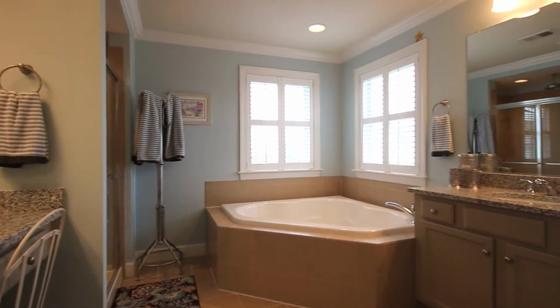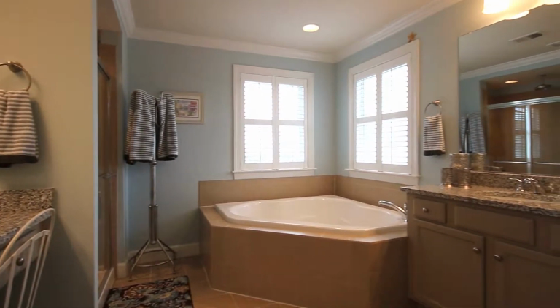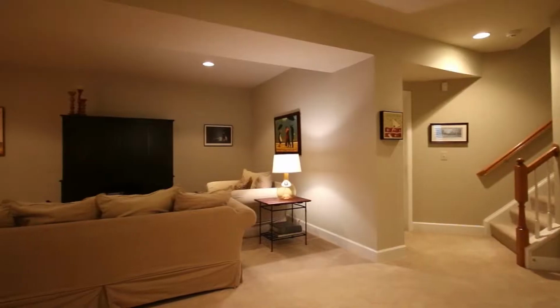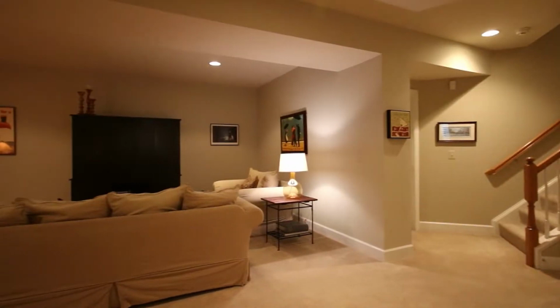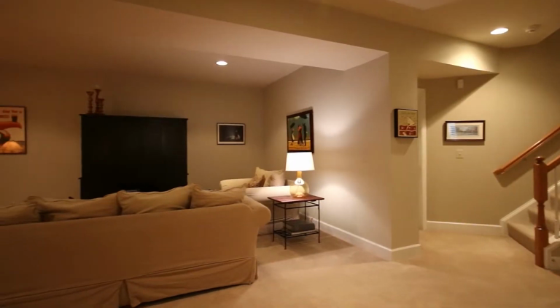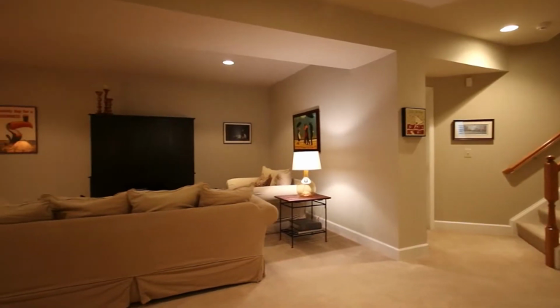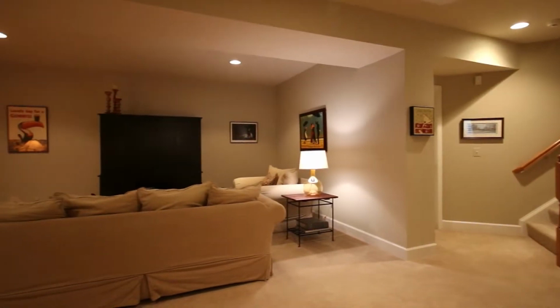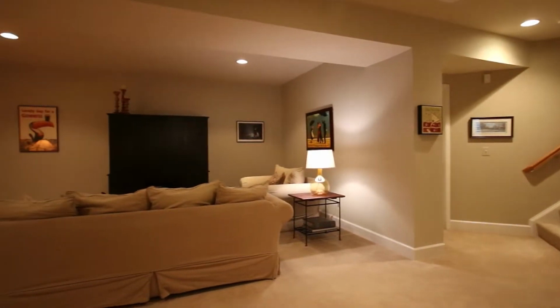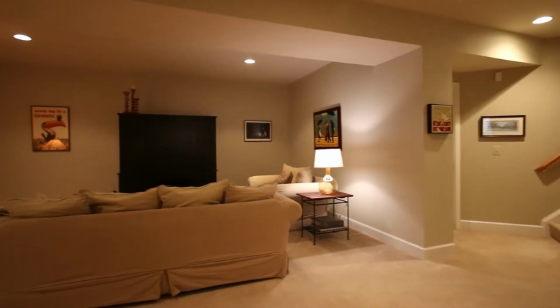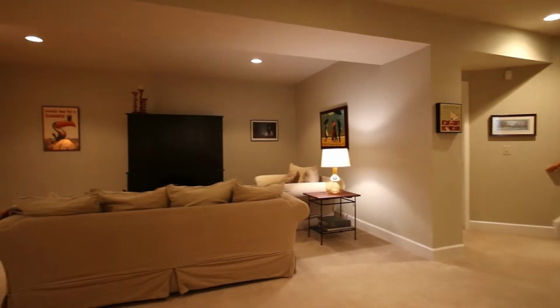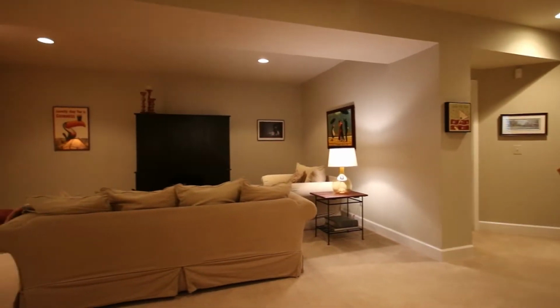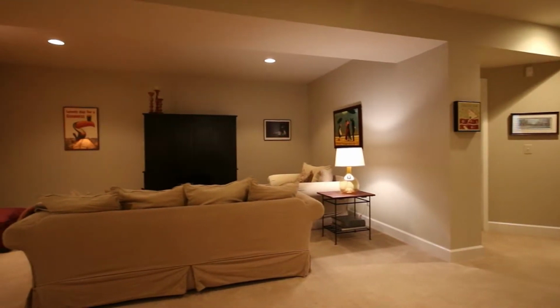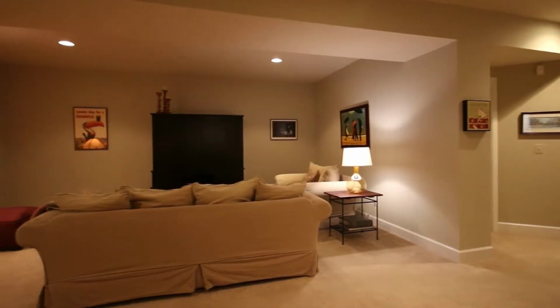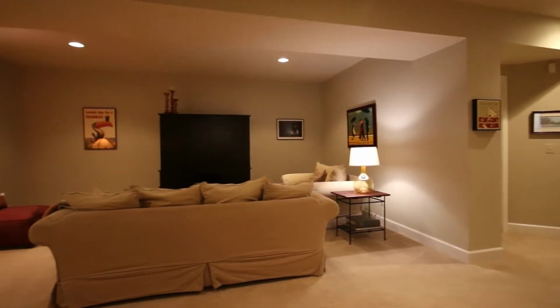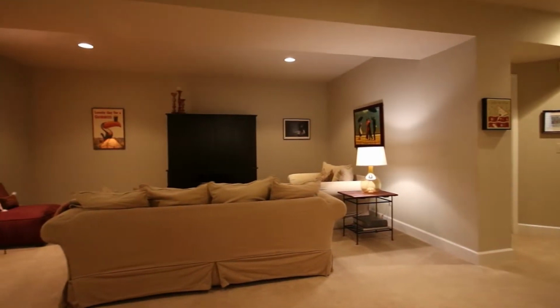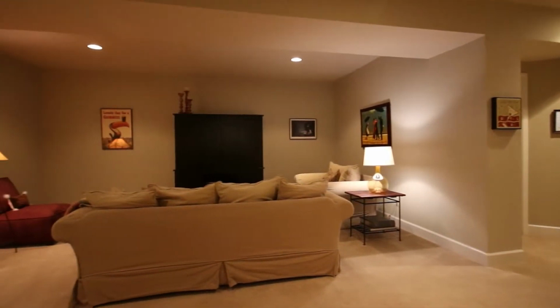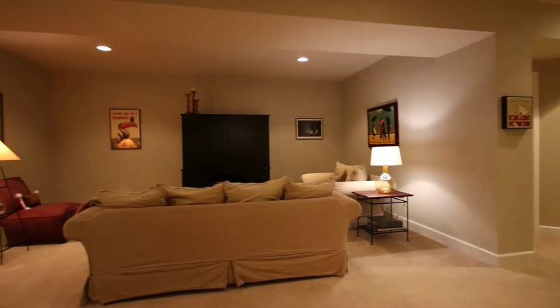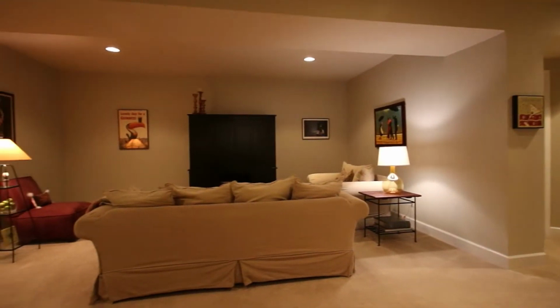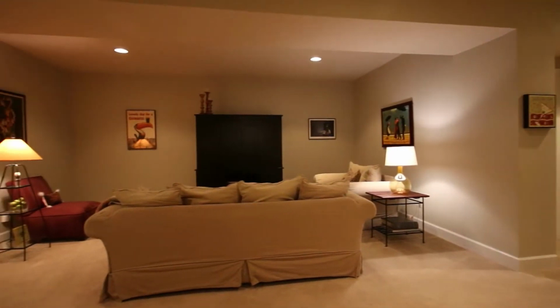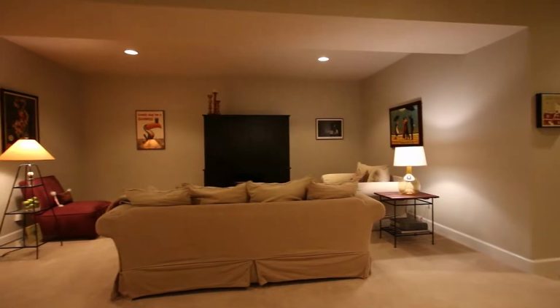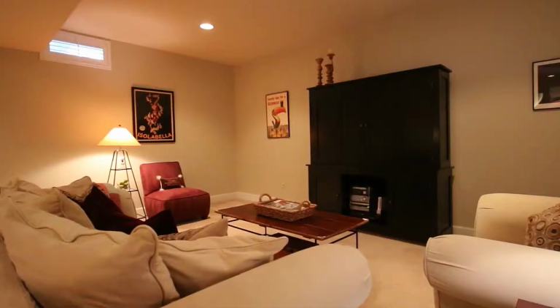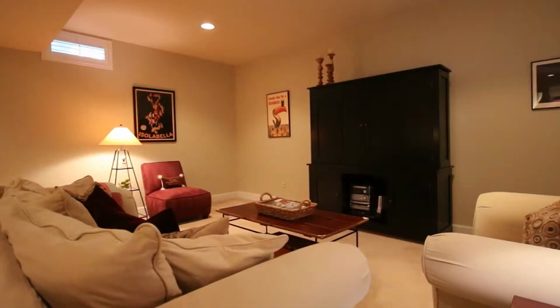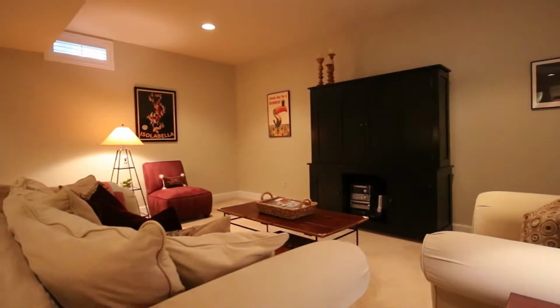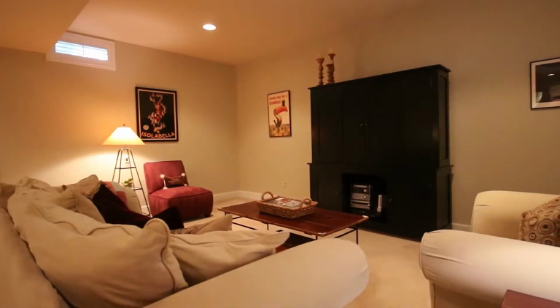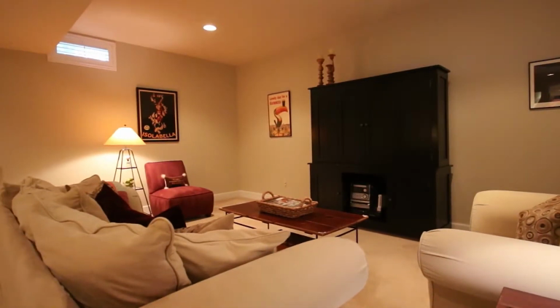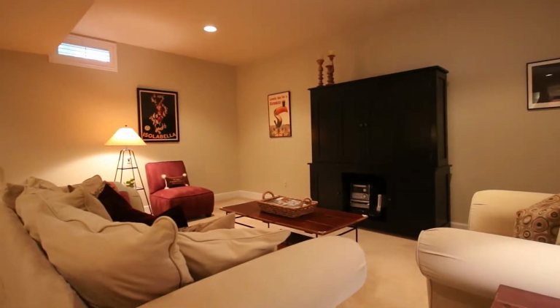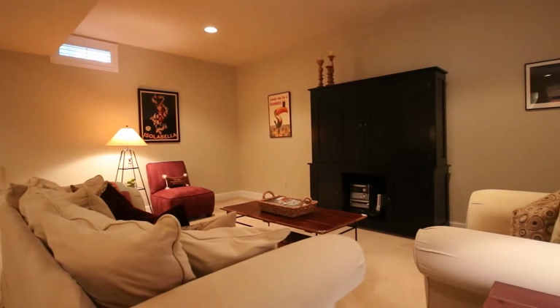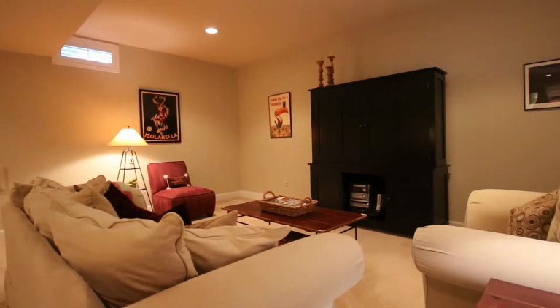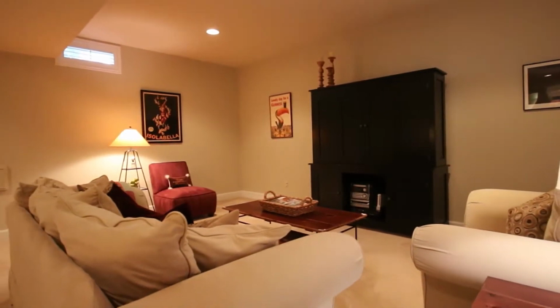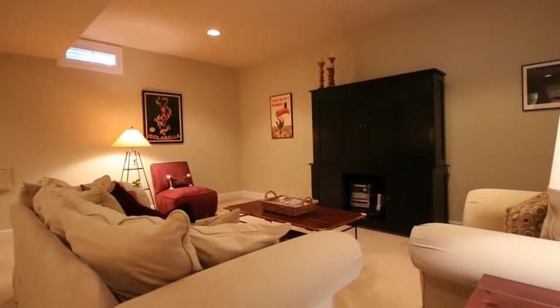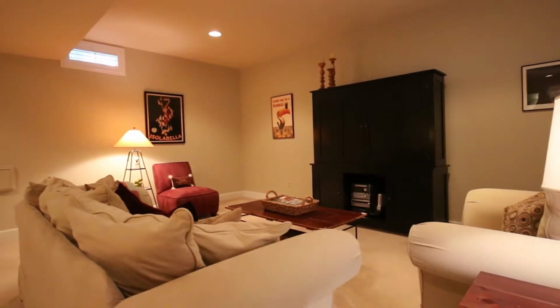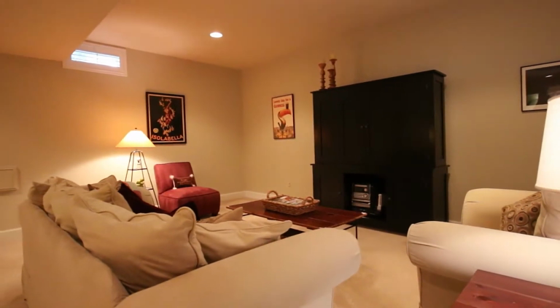The lower level includes a large rec room, the fifth bedroom, a fourth full bath, and an extra bonus room.